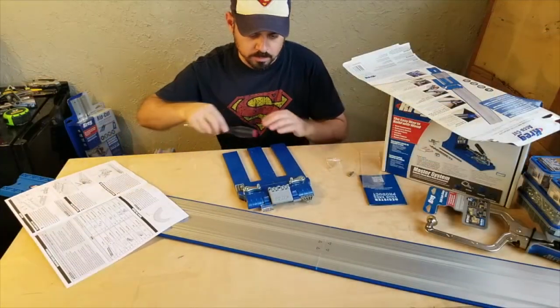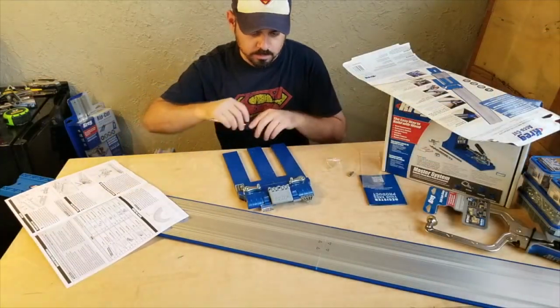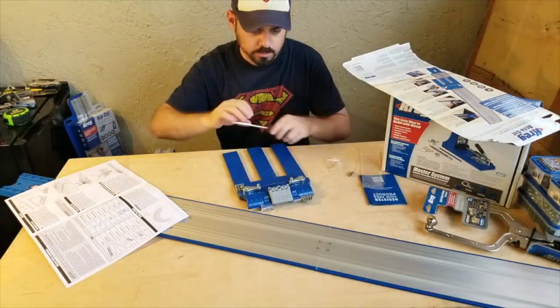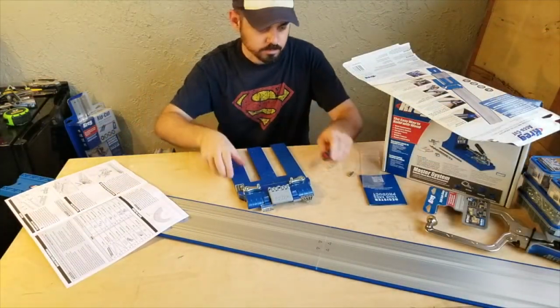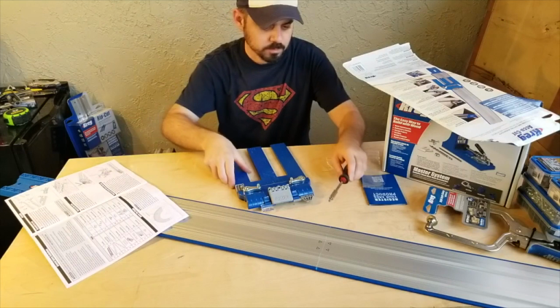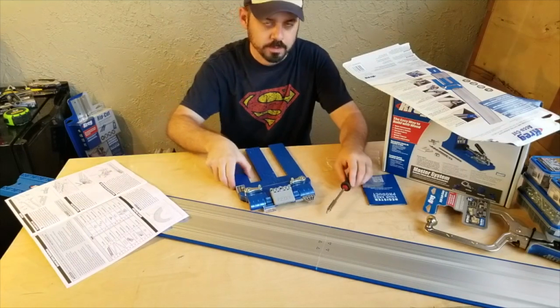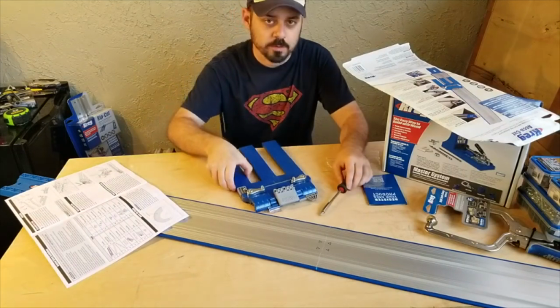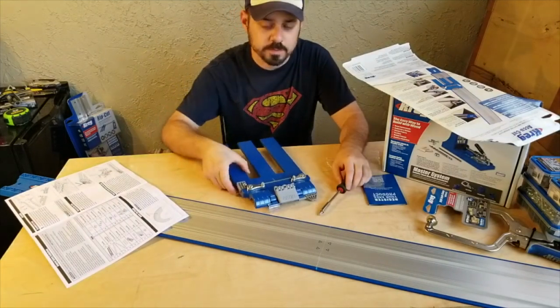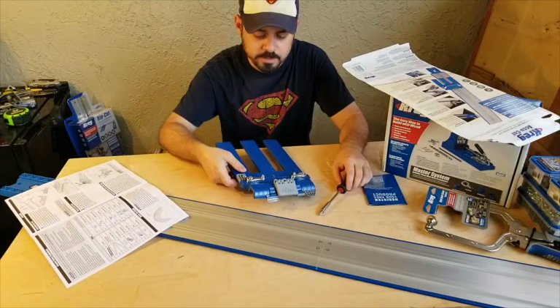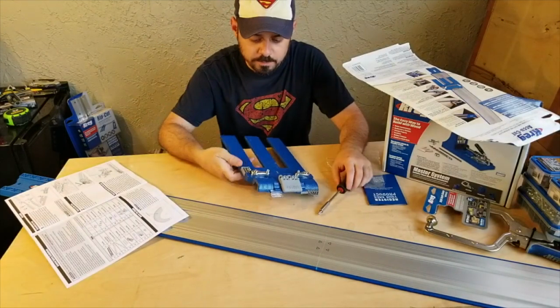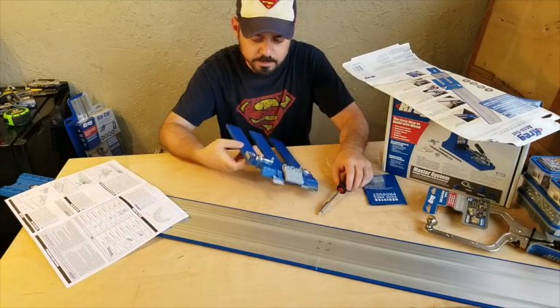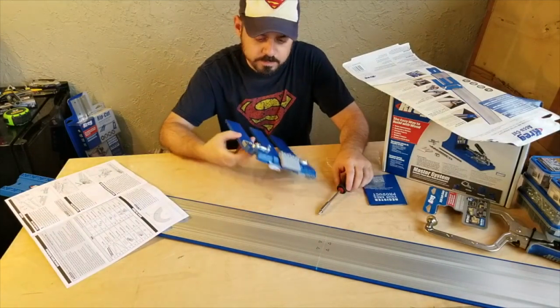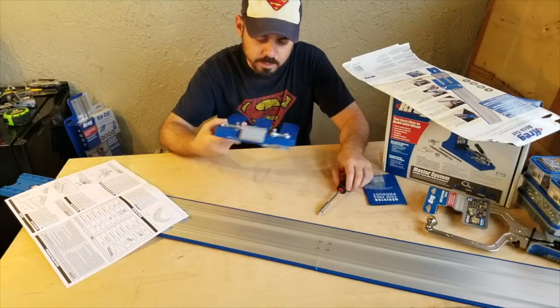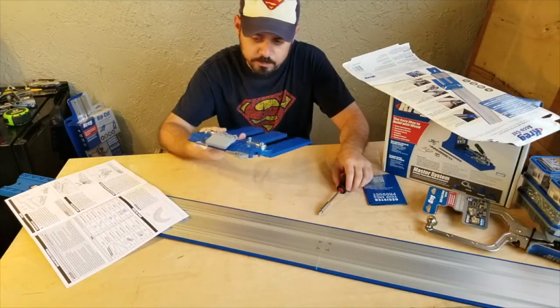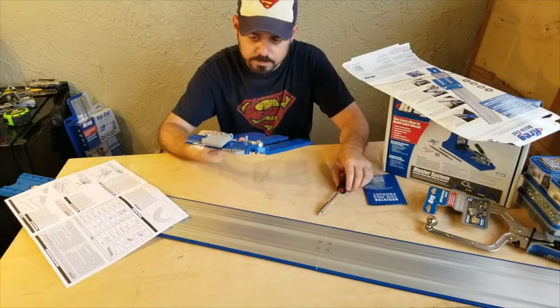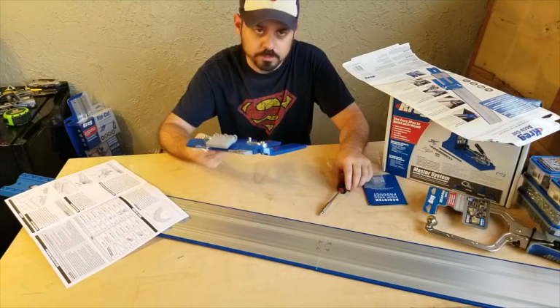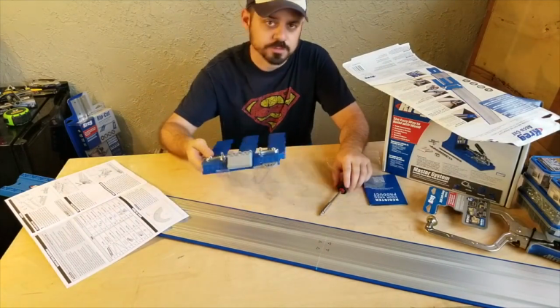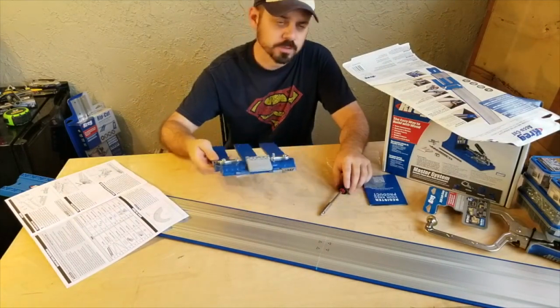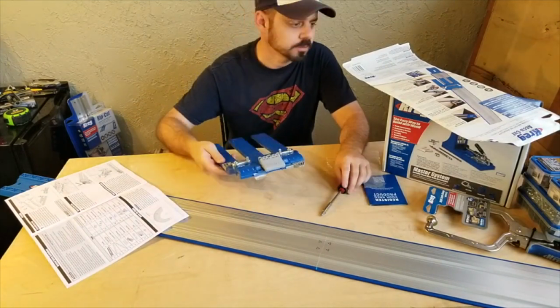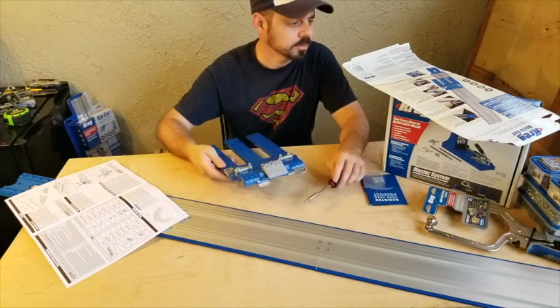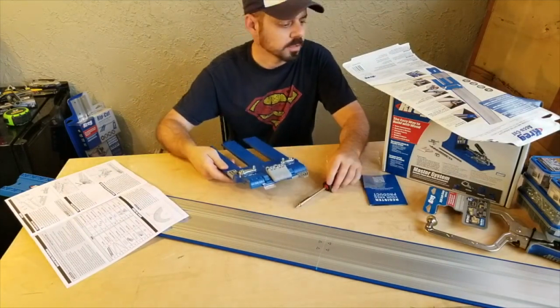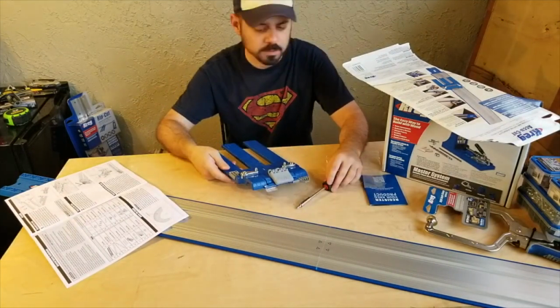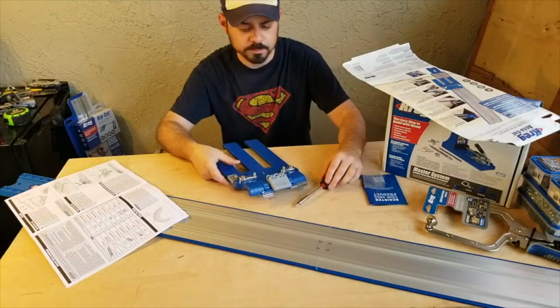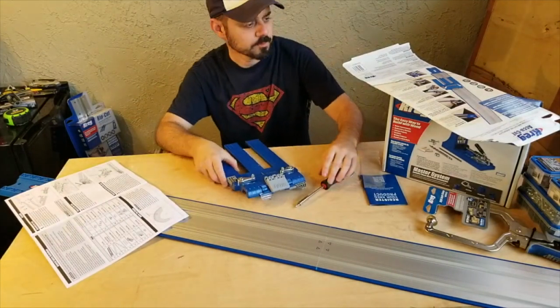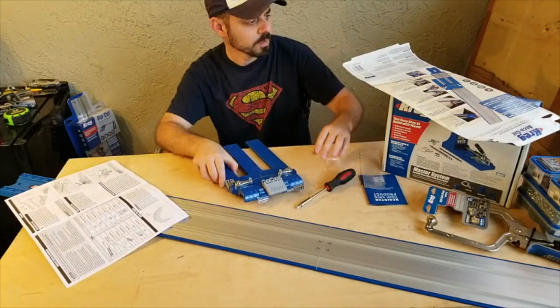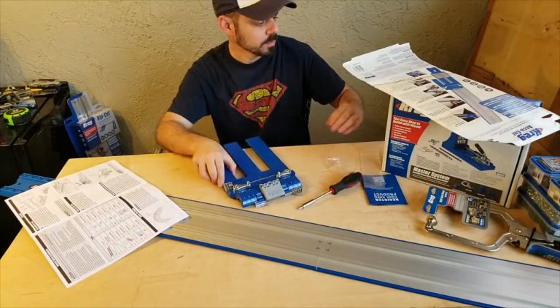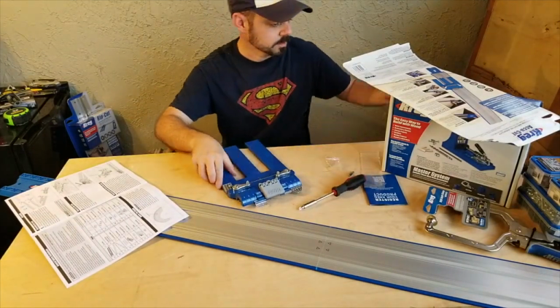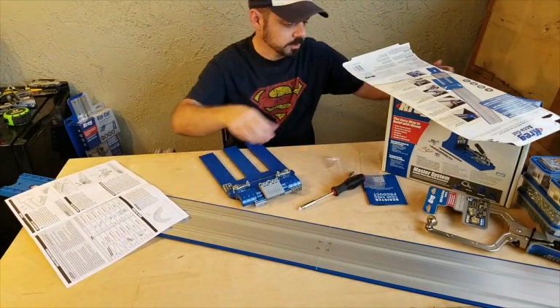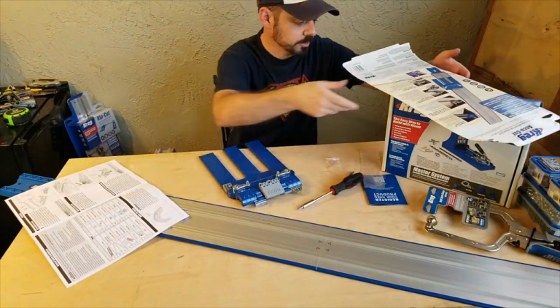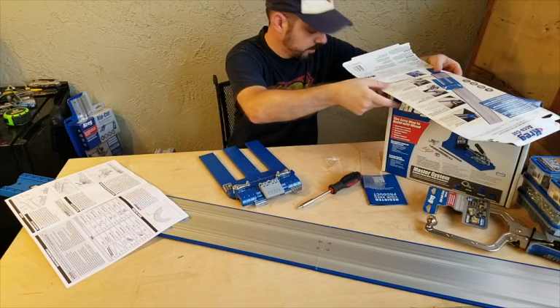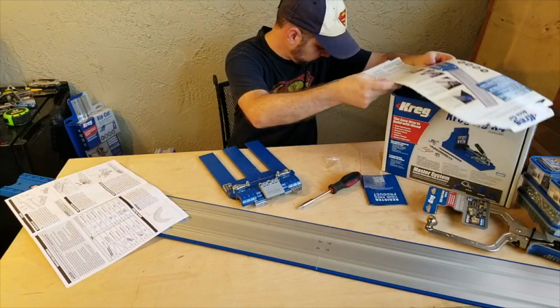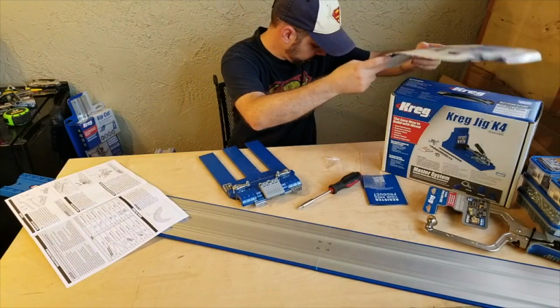Now we're going to set up the sled with my circular saw and clear this table.